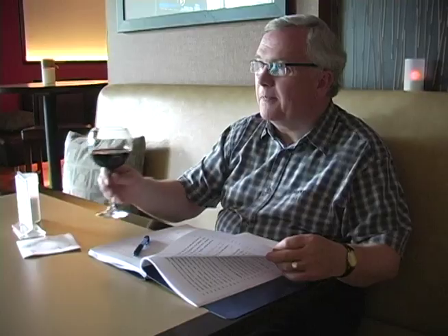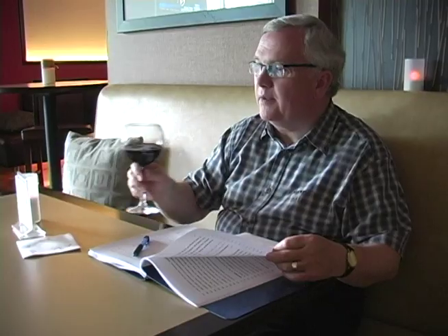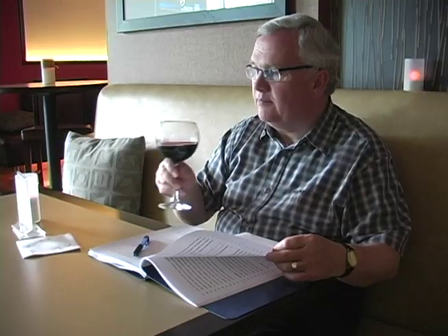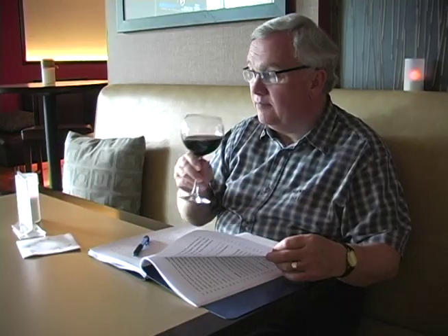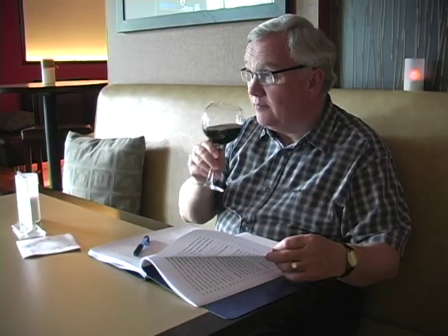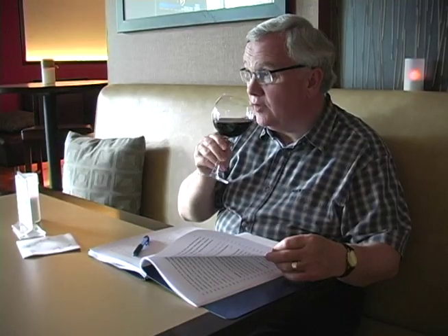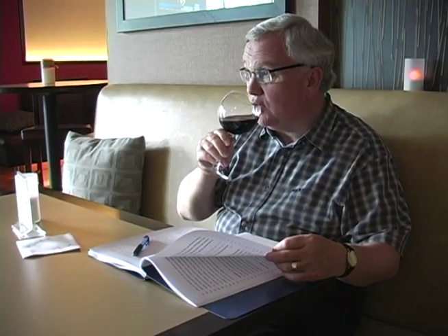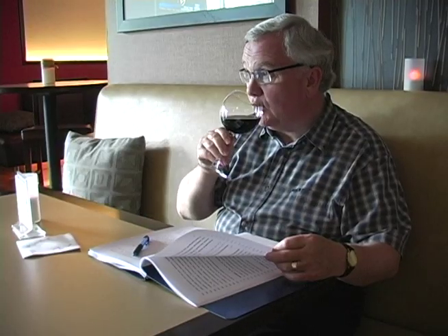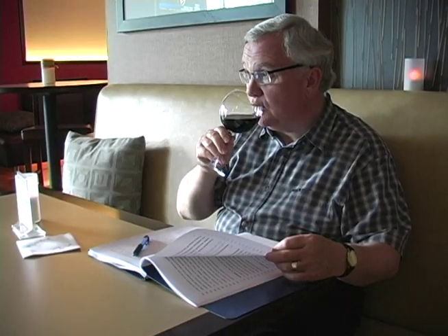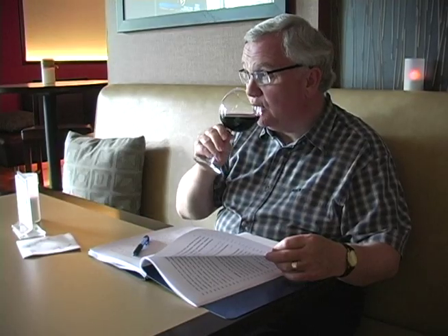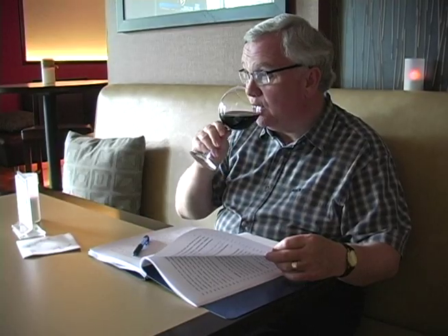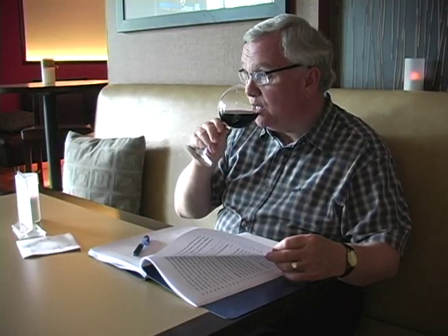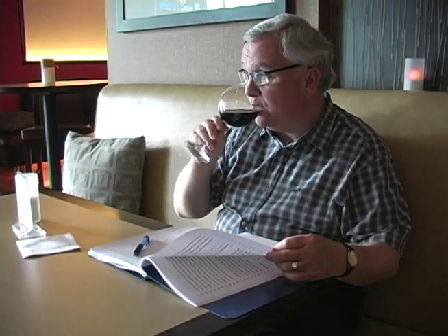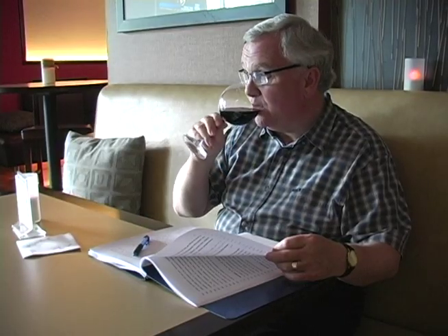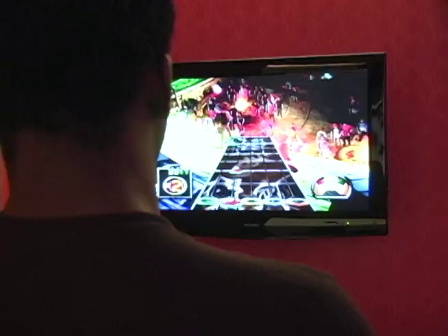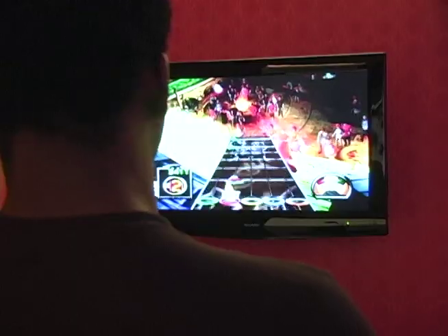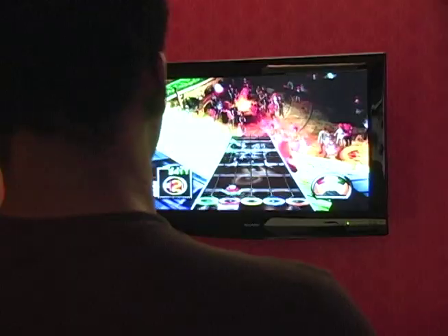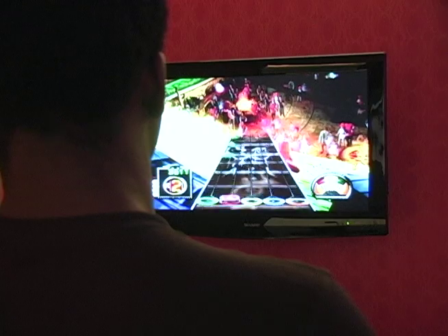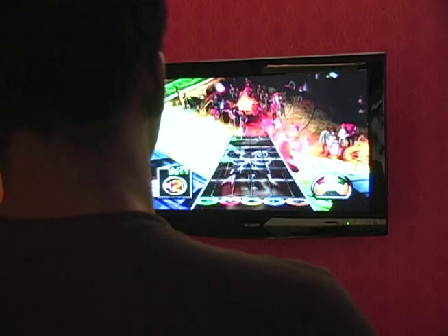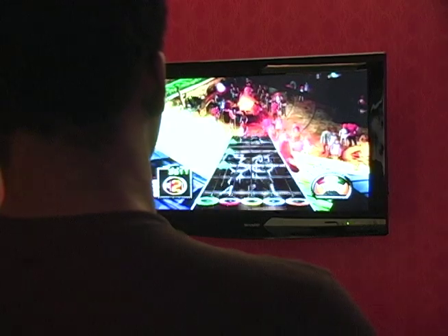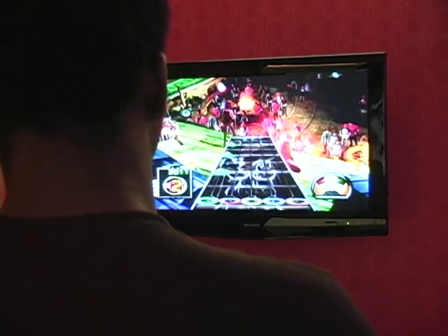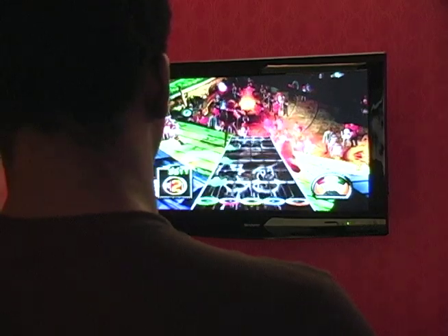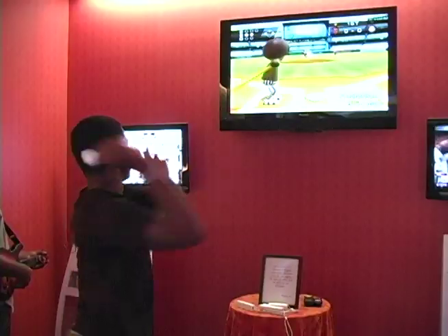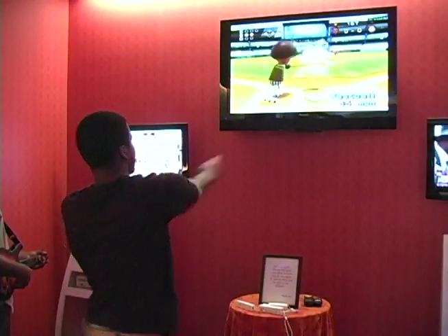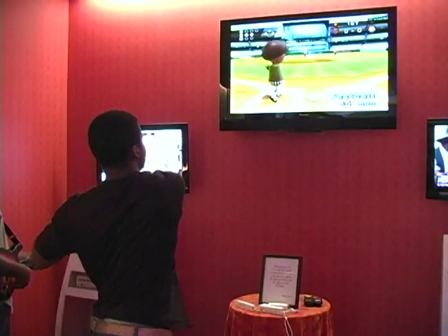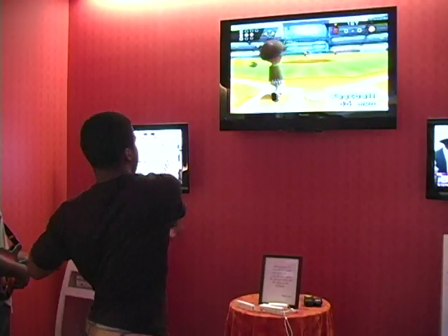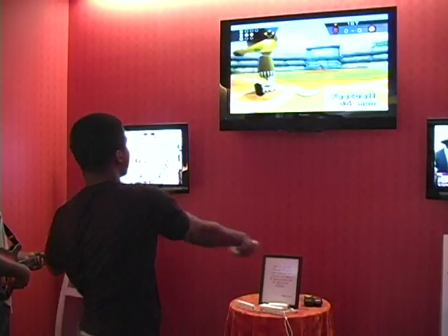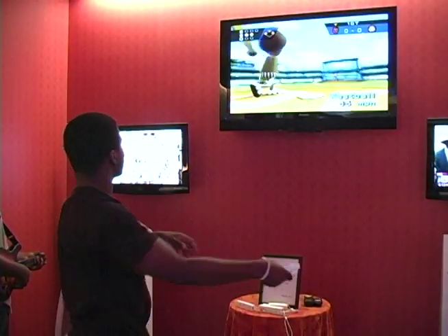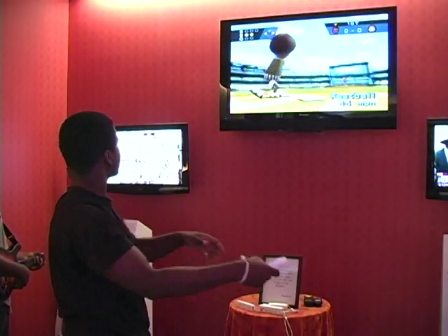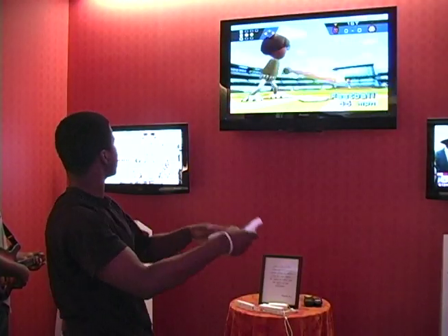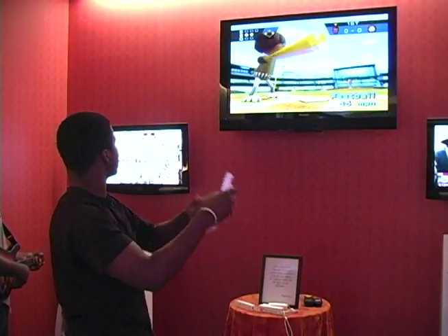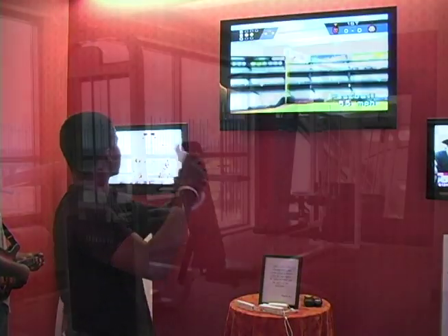While enjoying a nightcap after dinner, you can rock out to Guitar Hero or play baseball in the lava room.